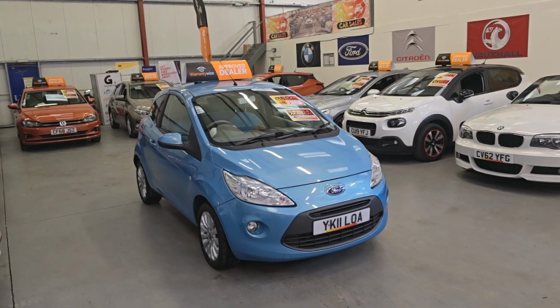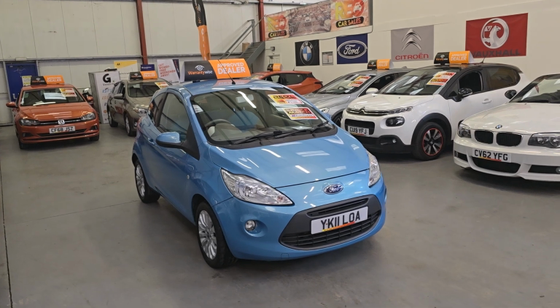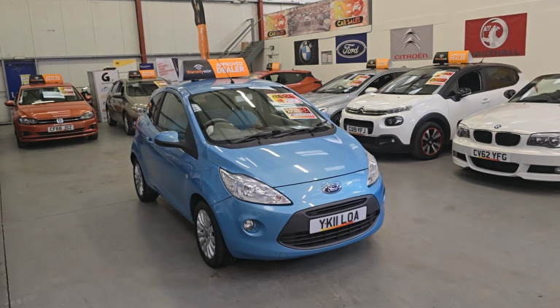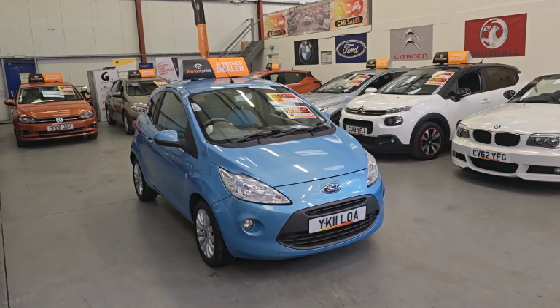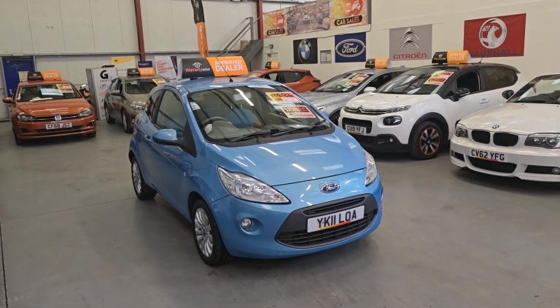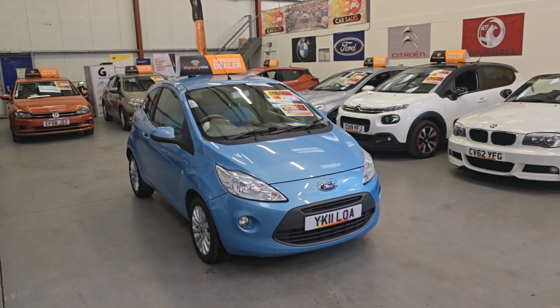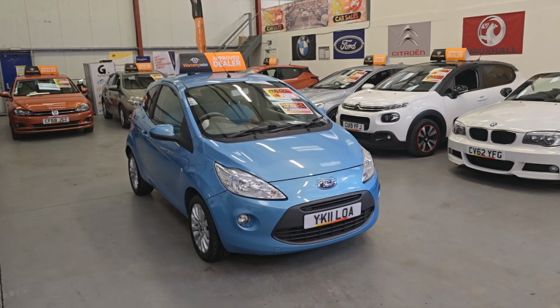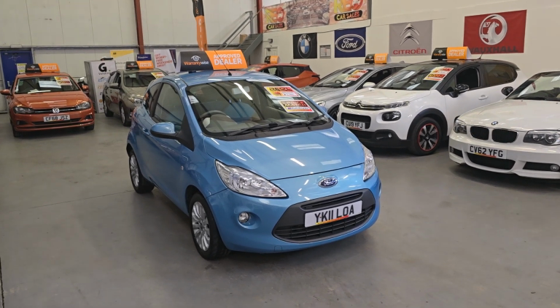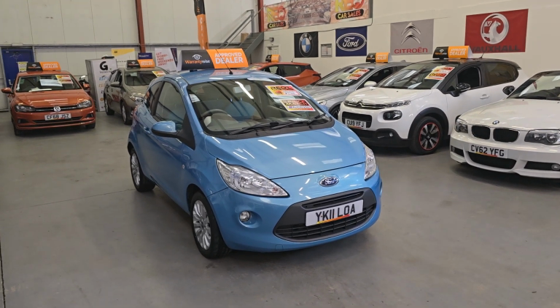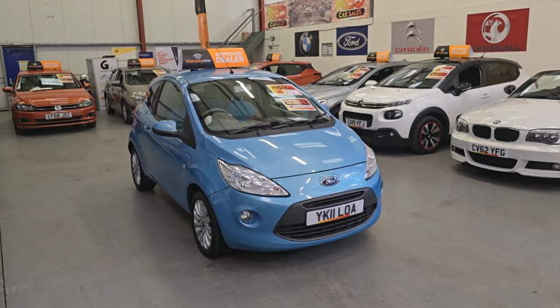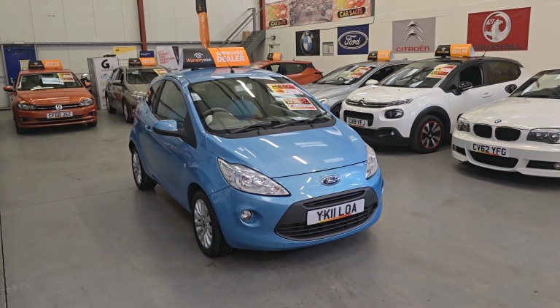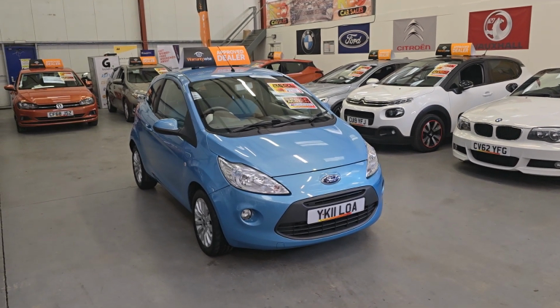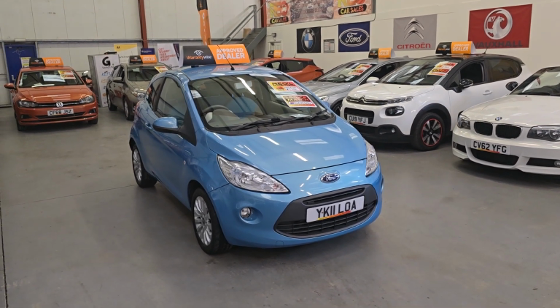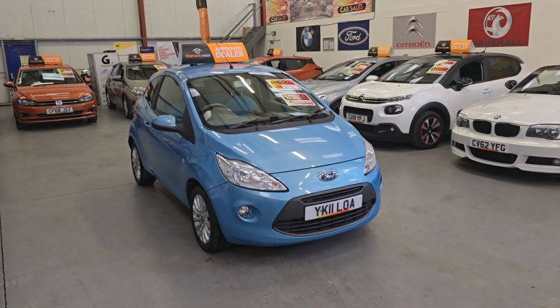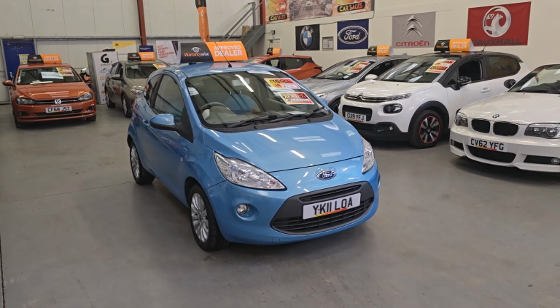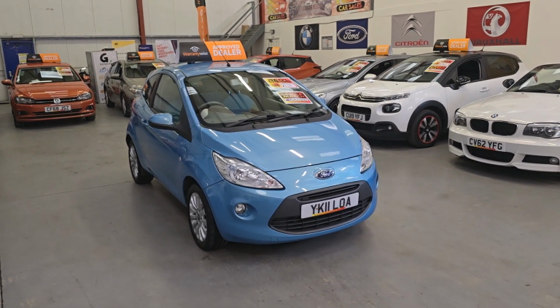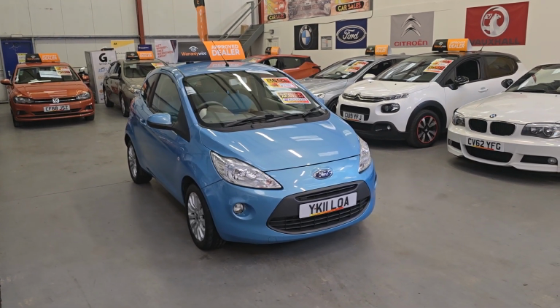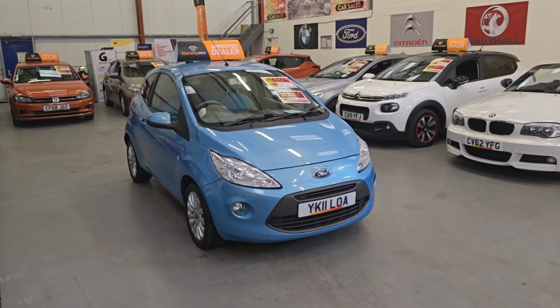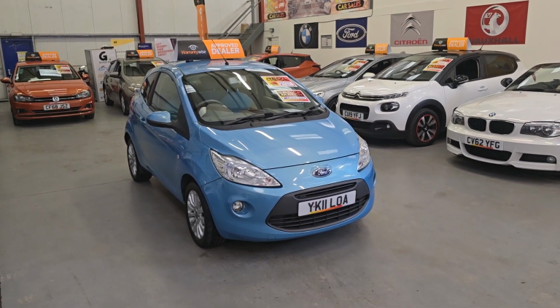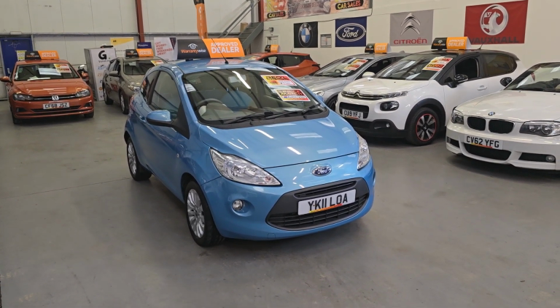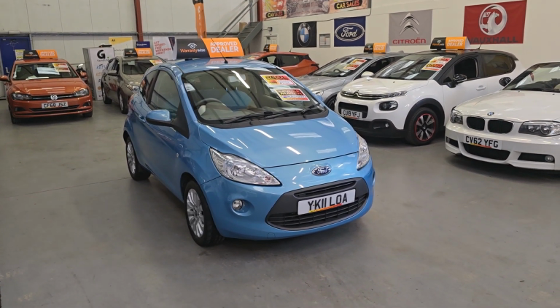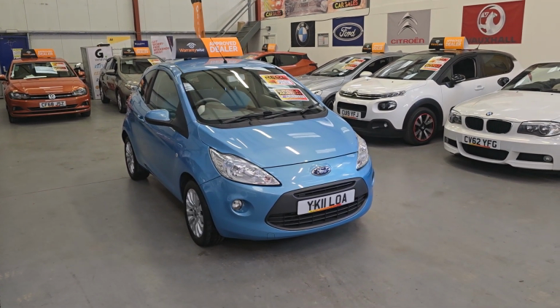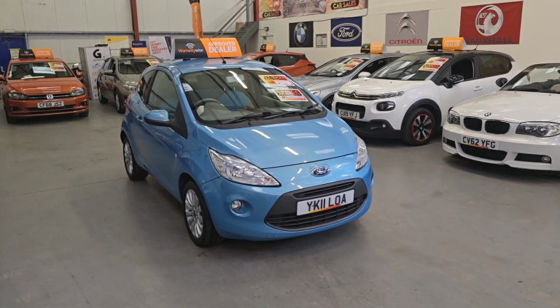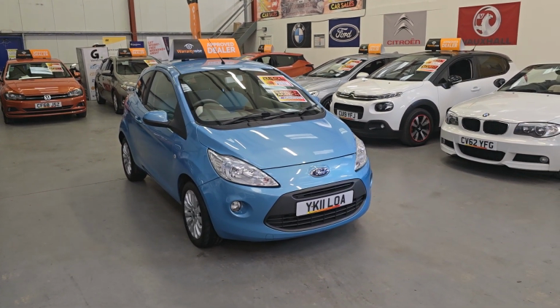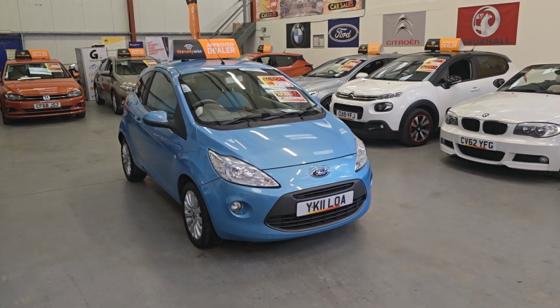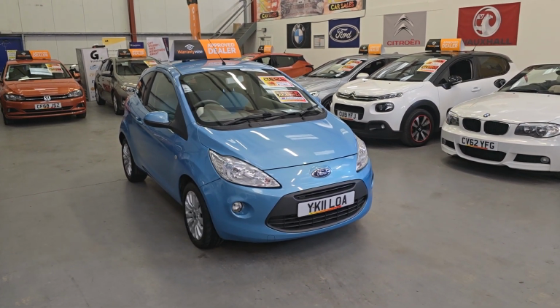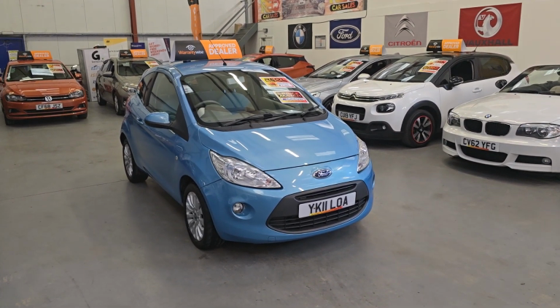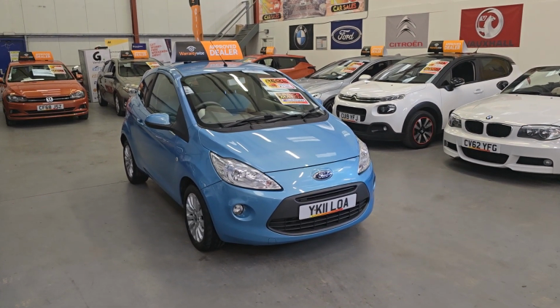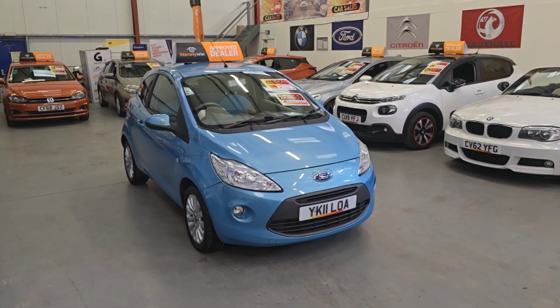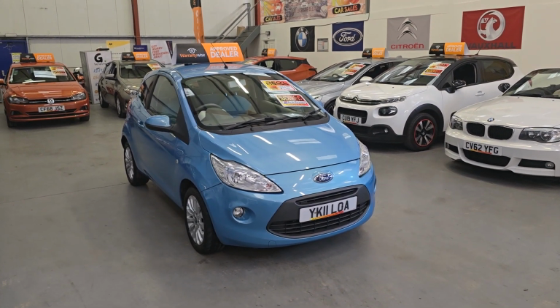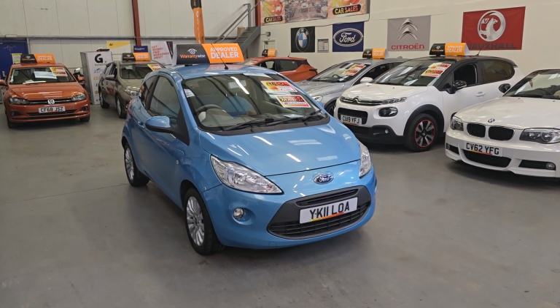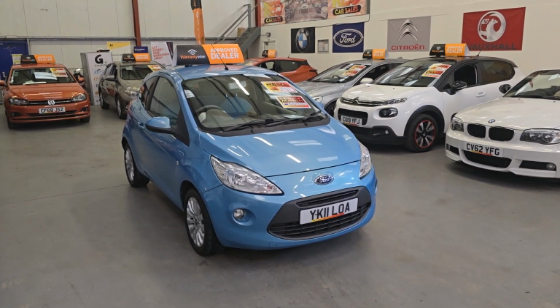All right guys, so there we have it. Our Ford Ka is going live on our website now. Warranty and finance is available.